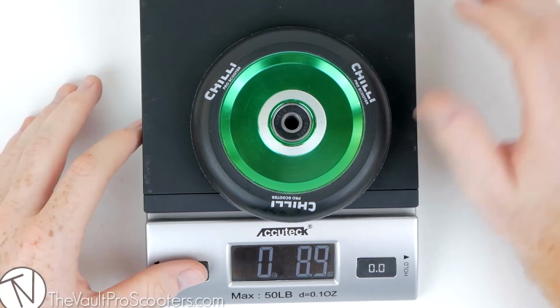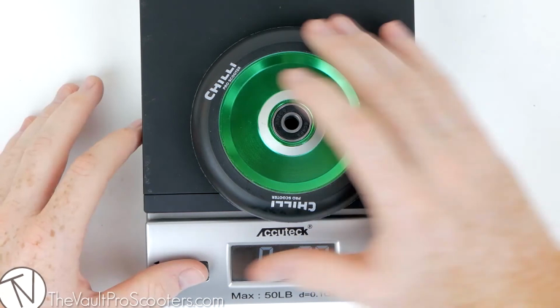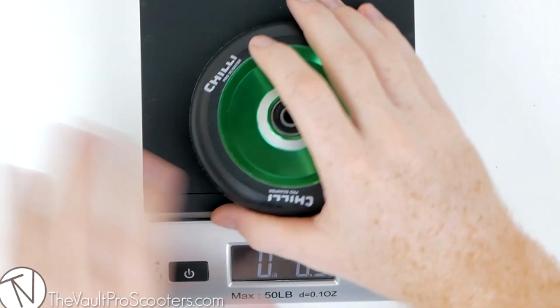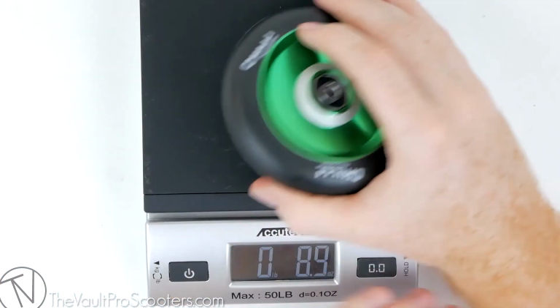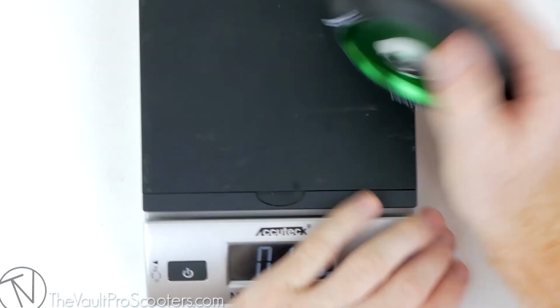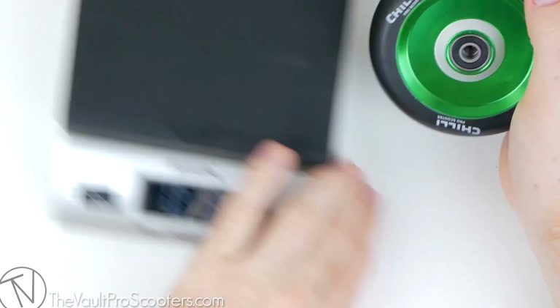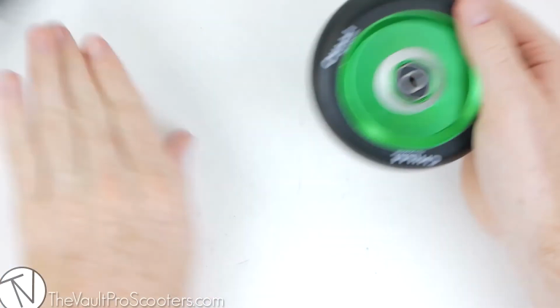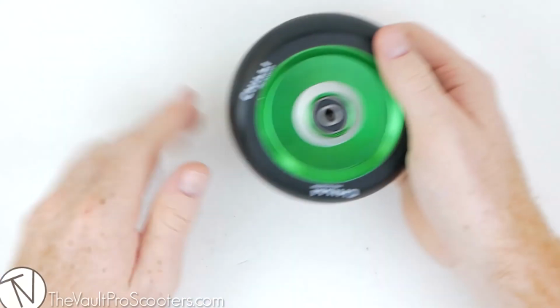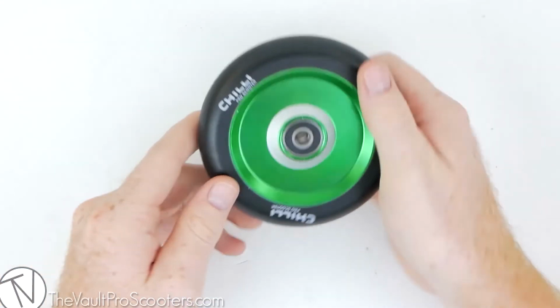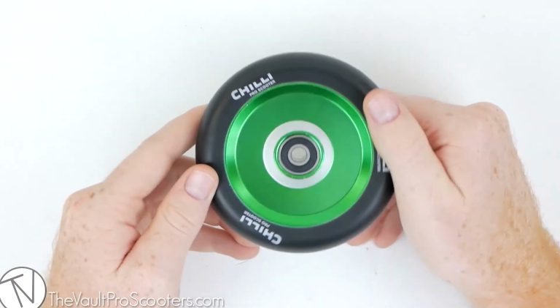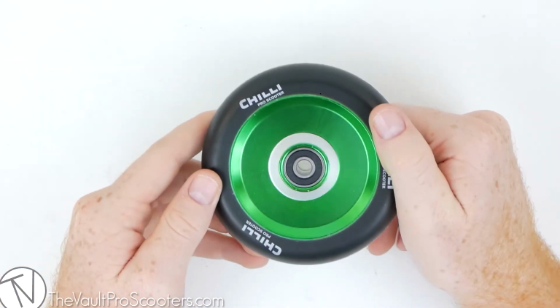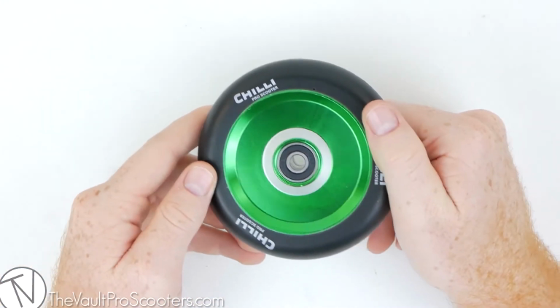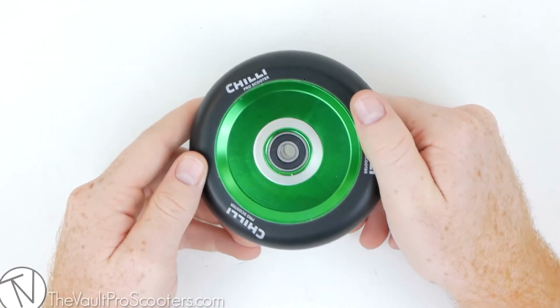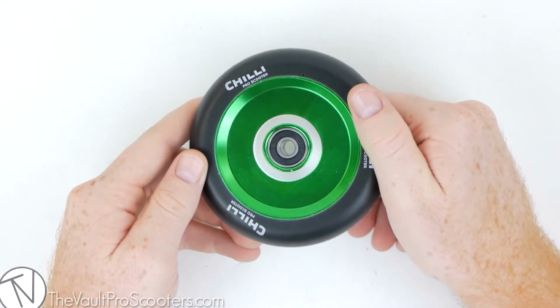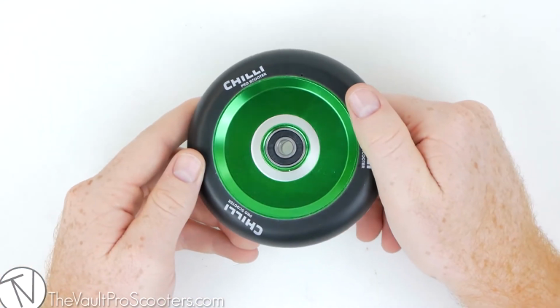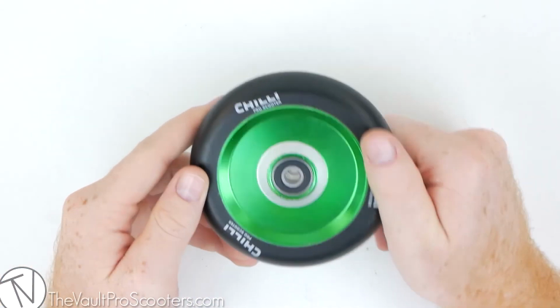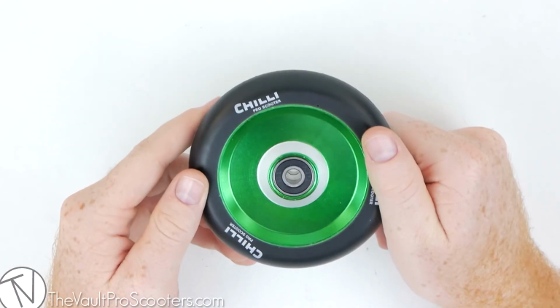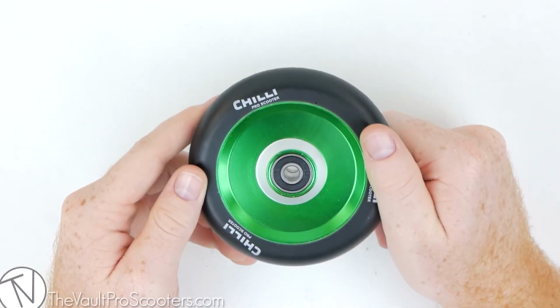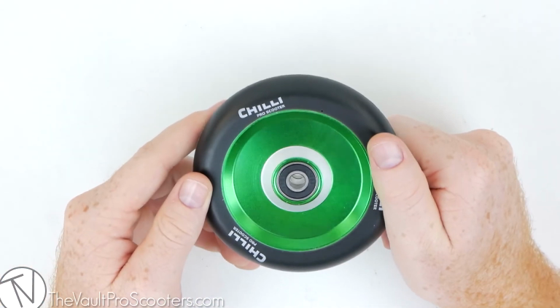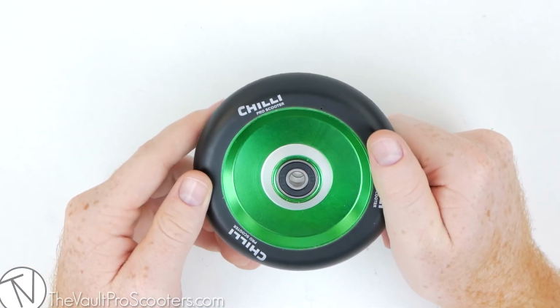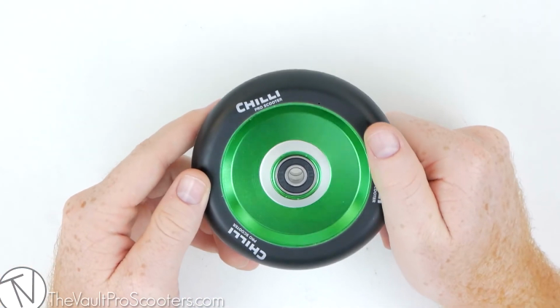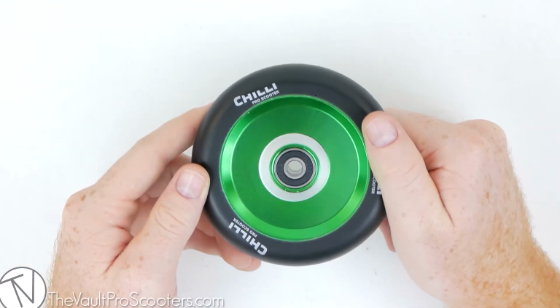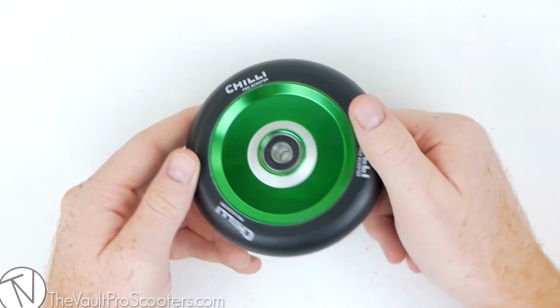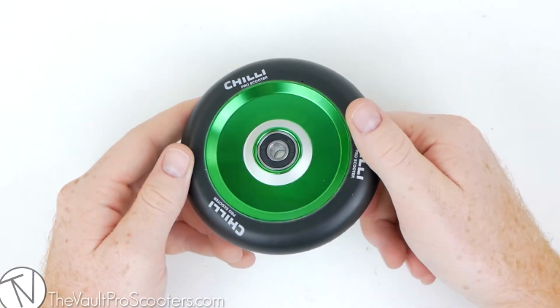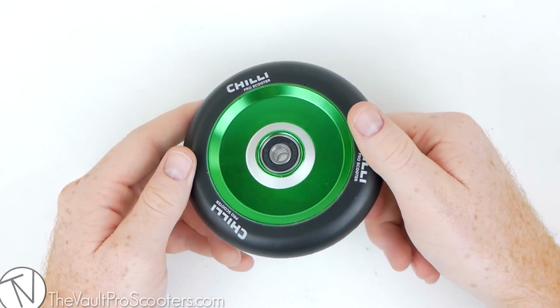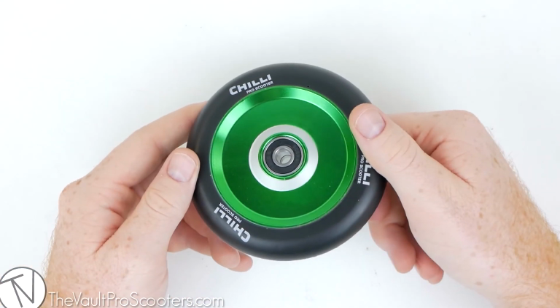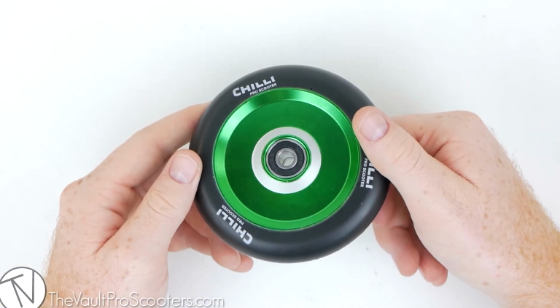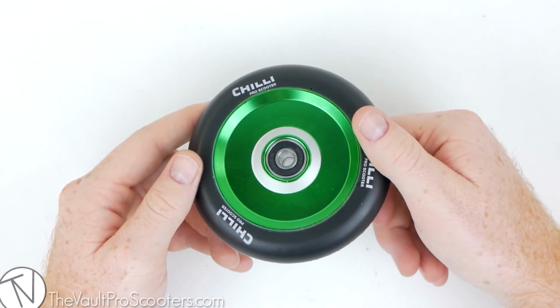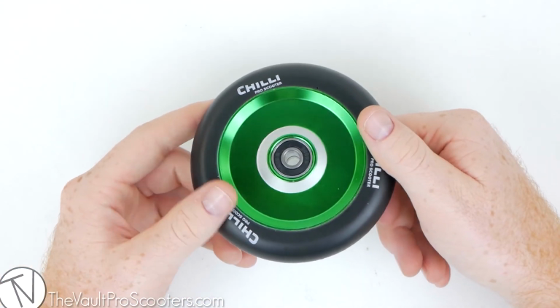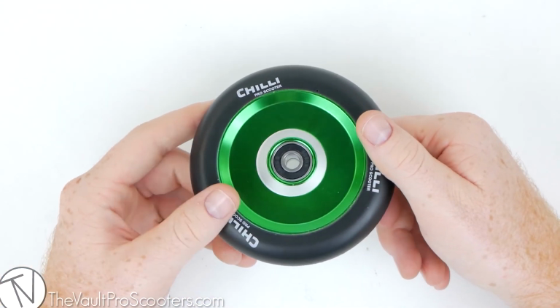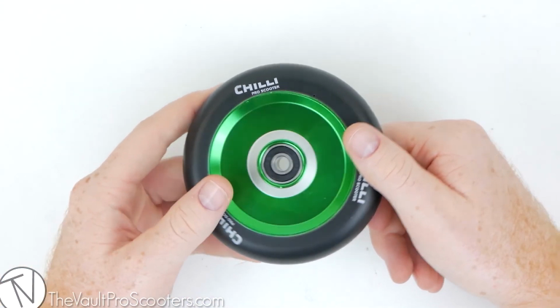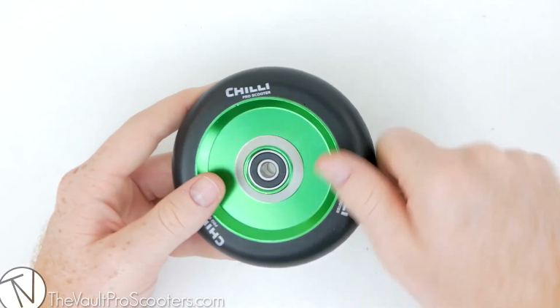So there you guys go. There's your product overview of the Chili Pop Wheel on VaultProScooters.com.